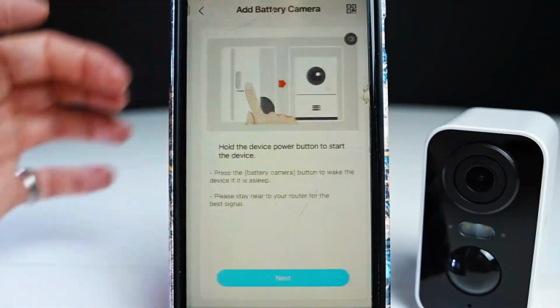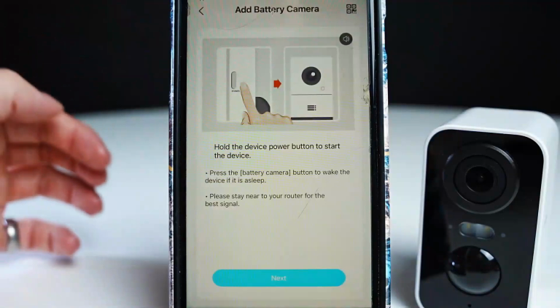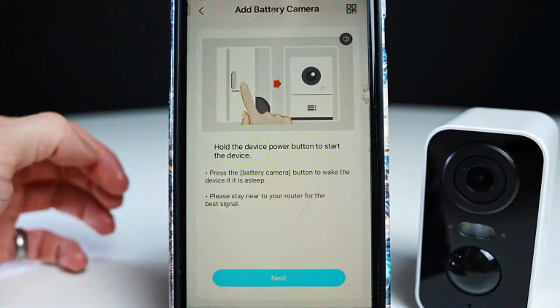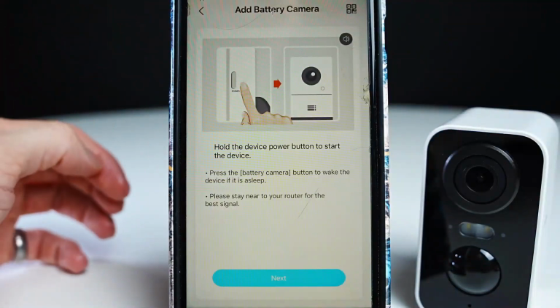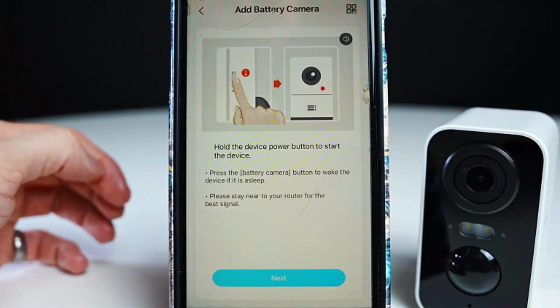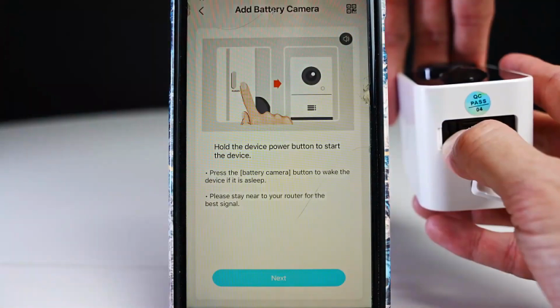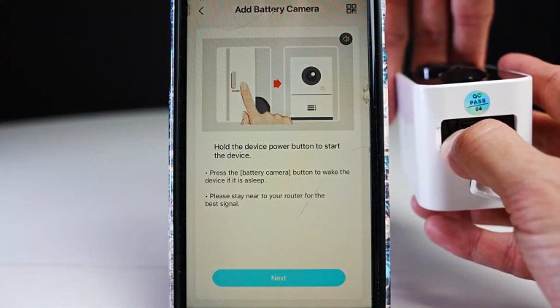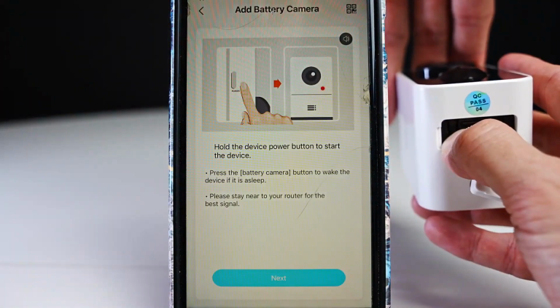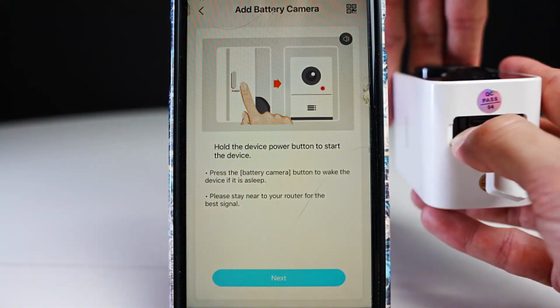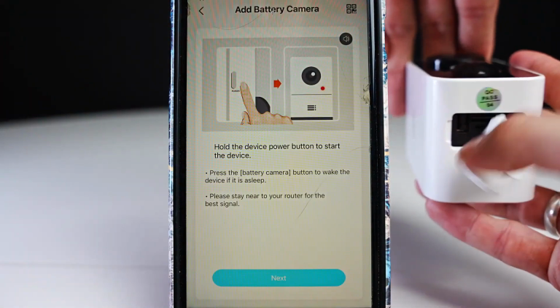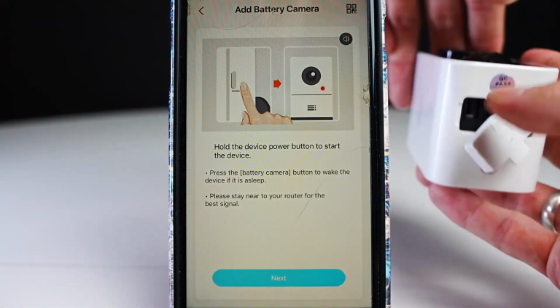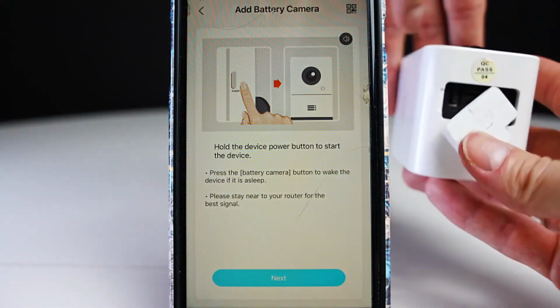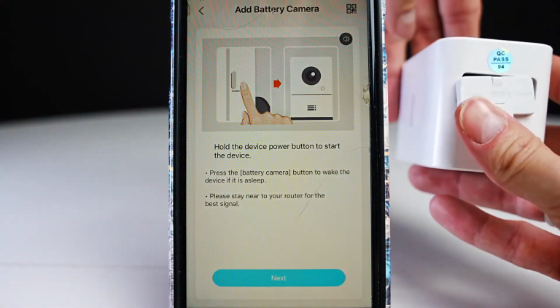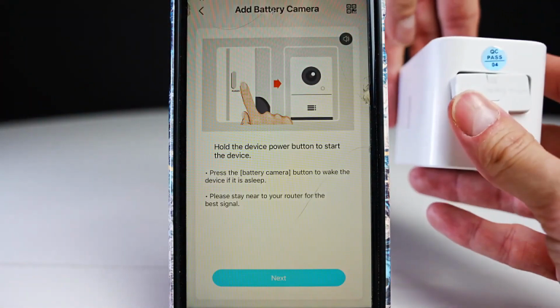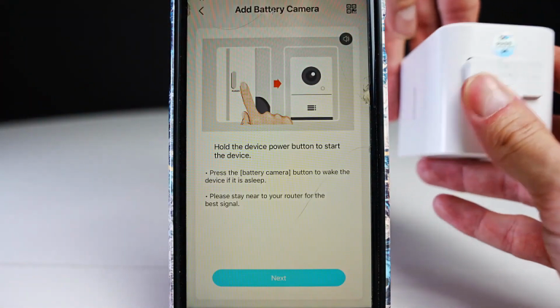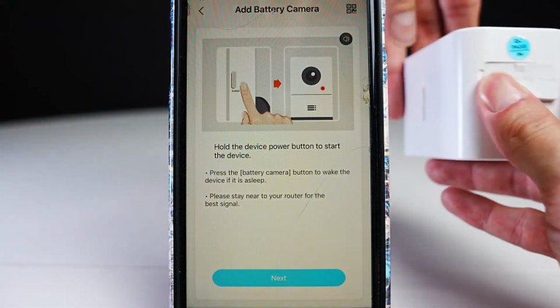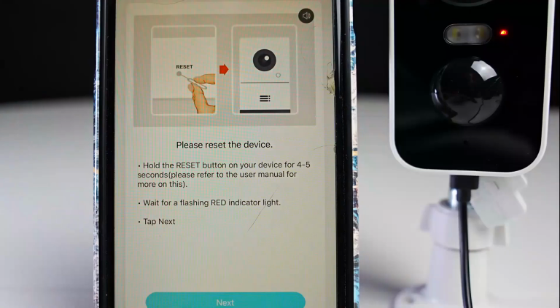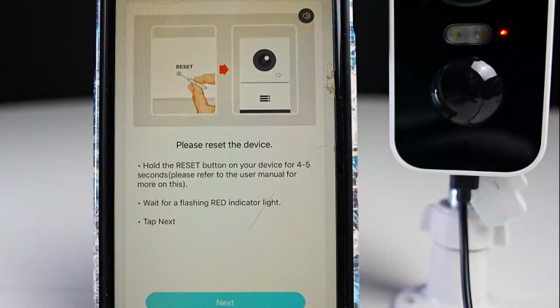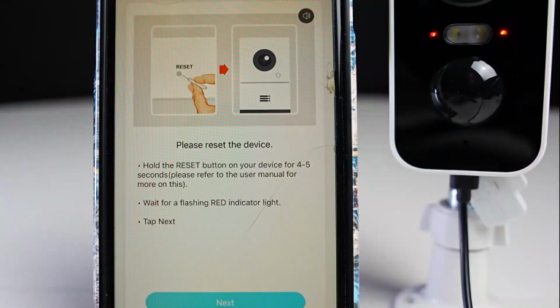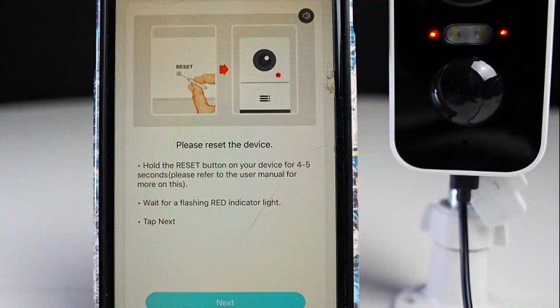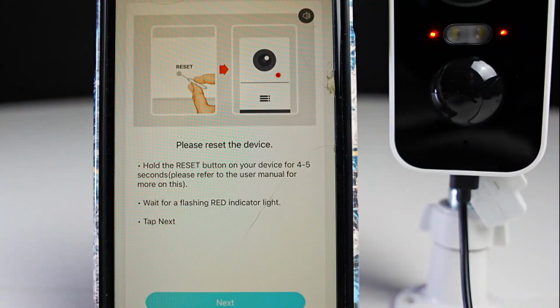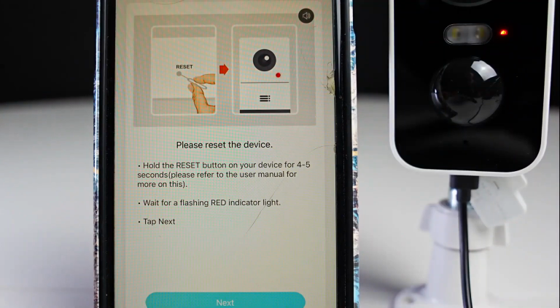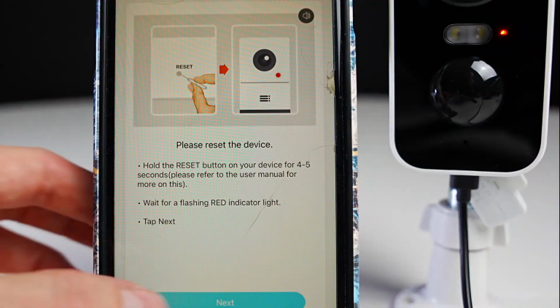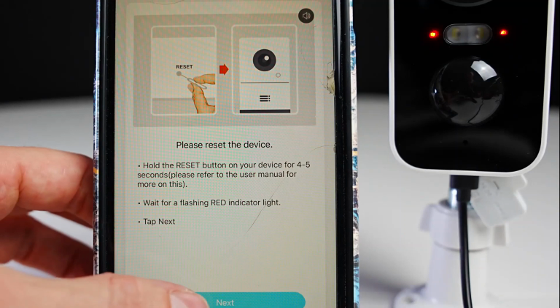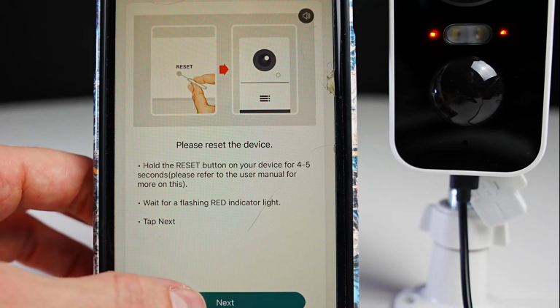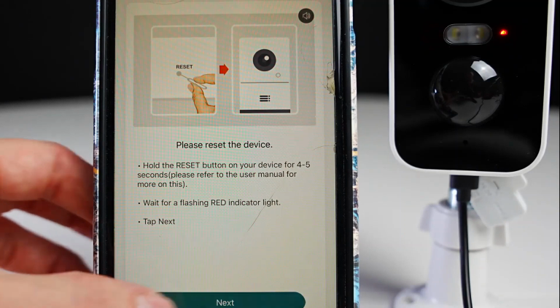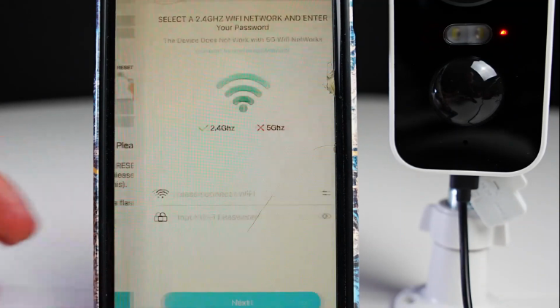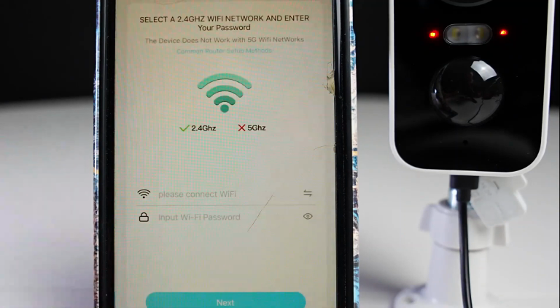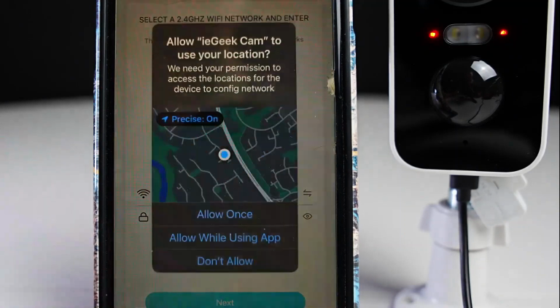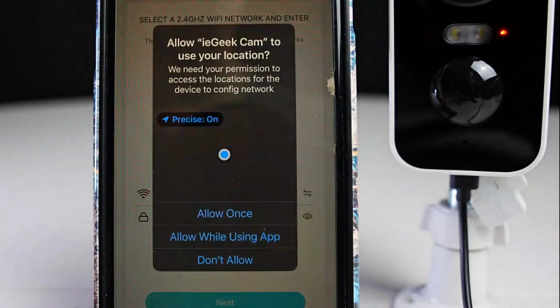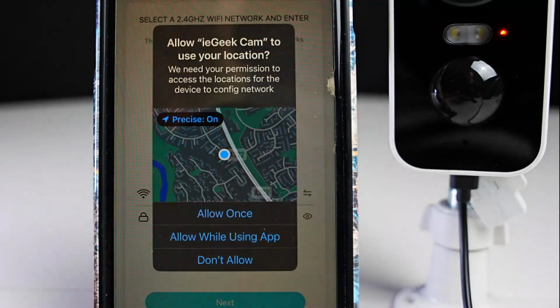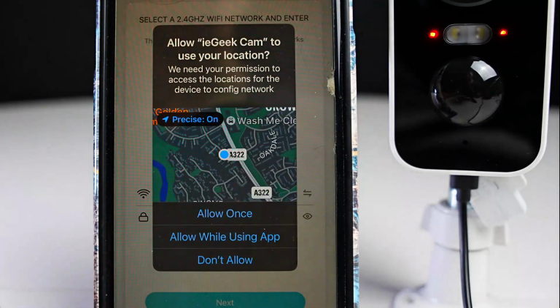Click on battery camera and hold down the power button for 4 to 5 seconds. If you don't see a flashing red light, hold down the reset button.